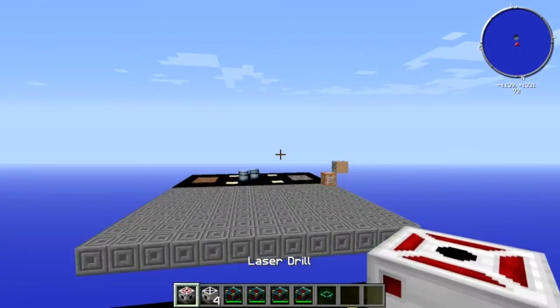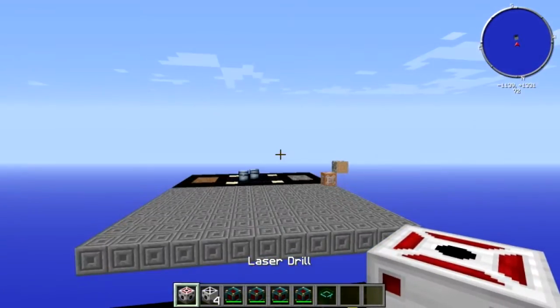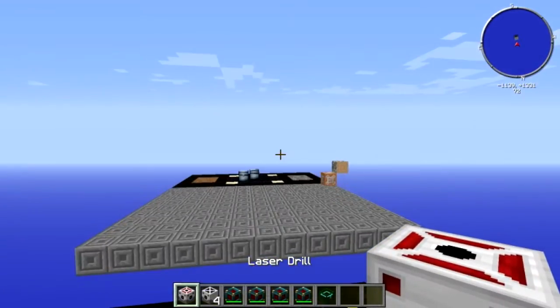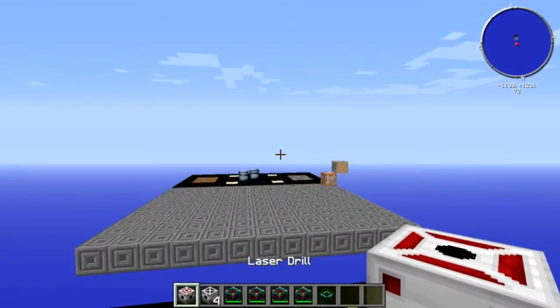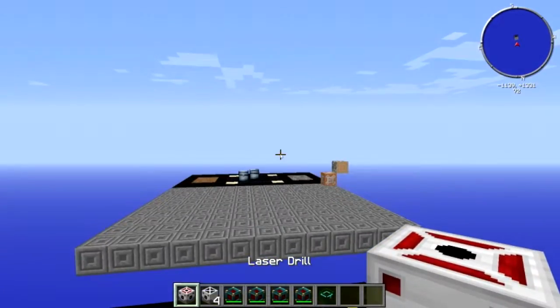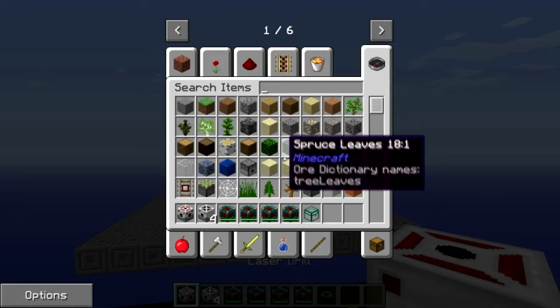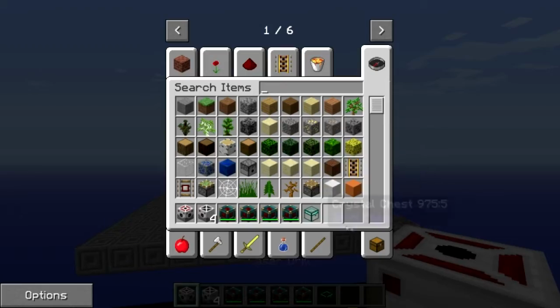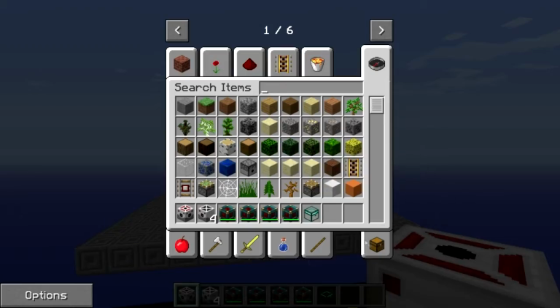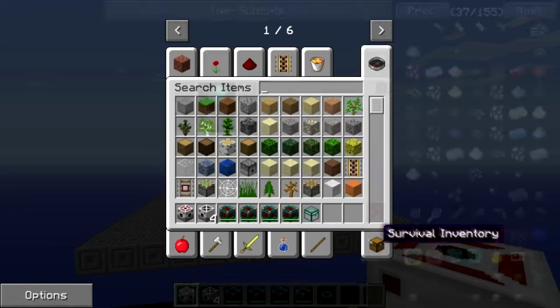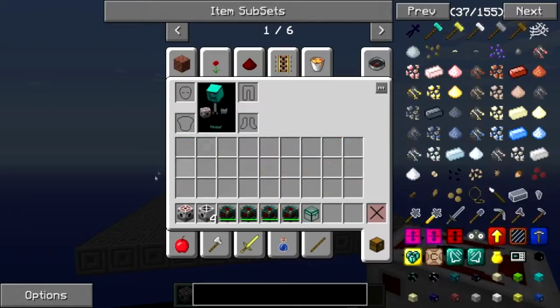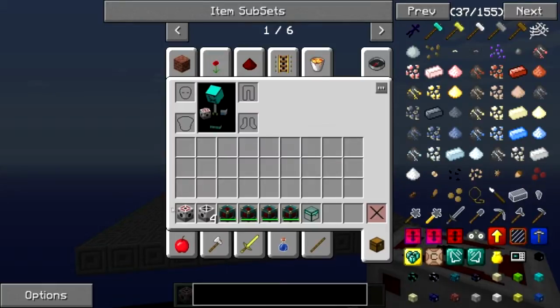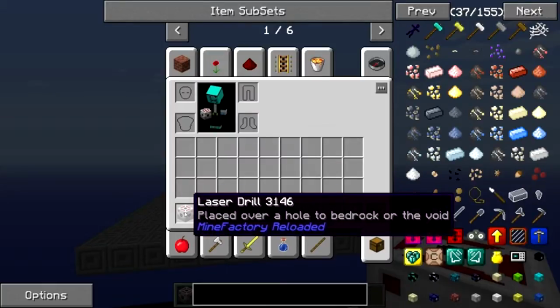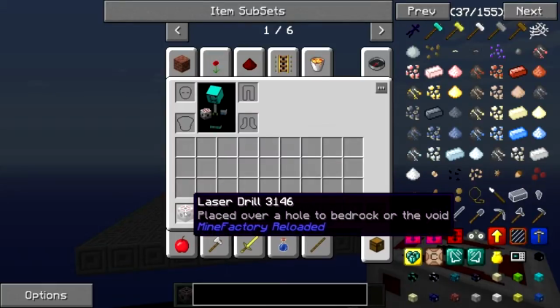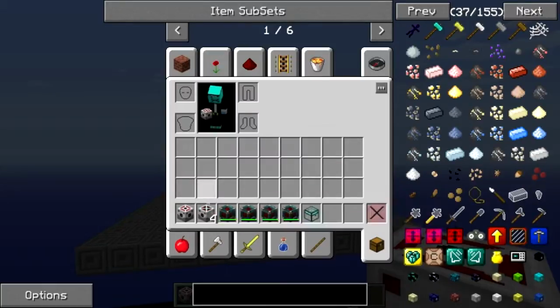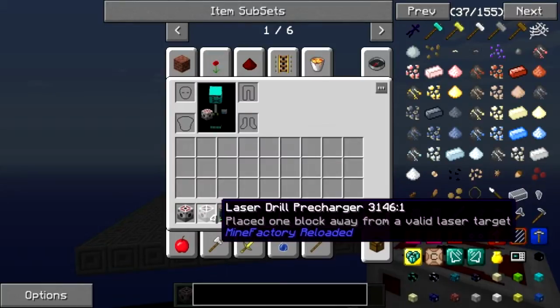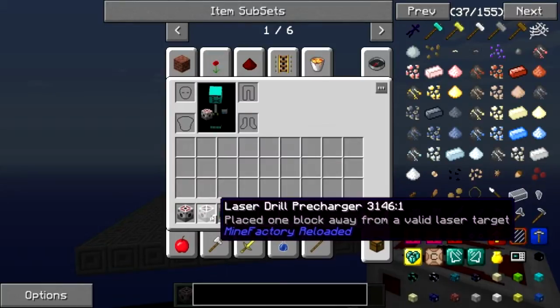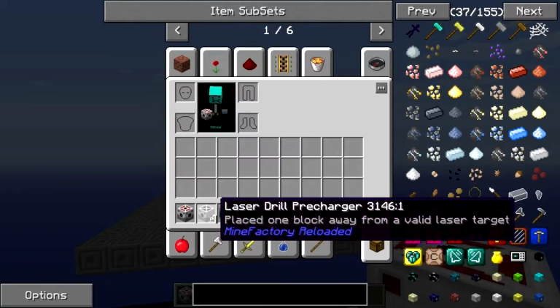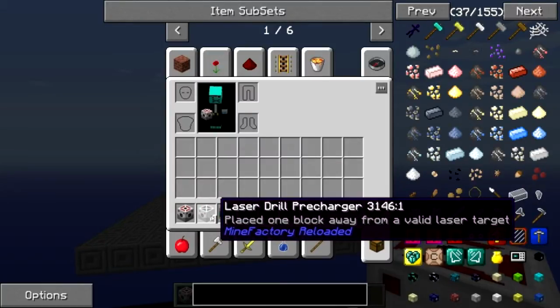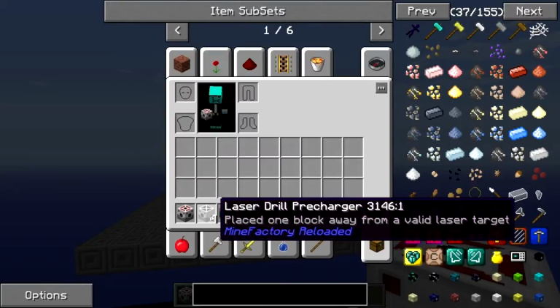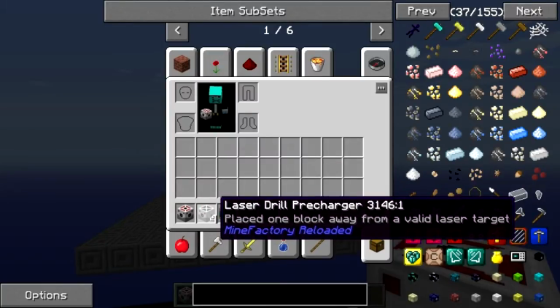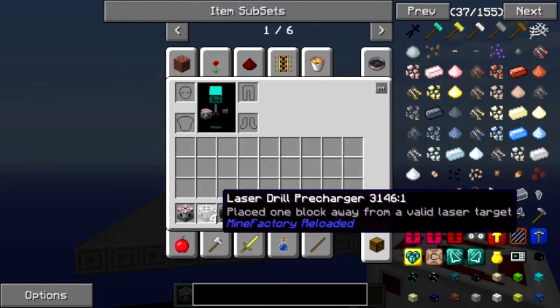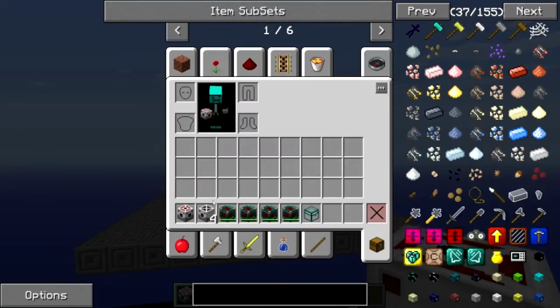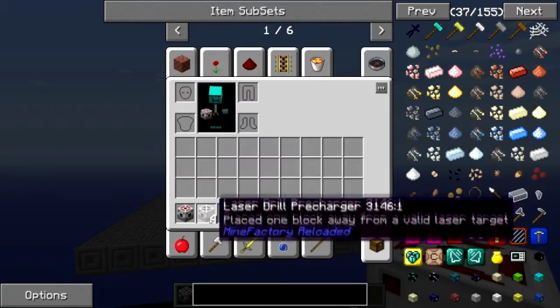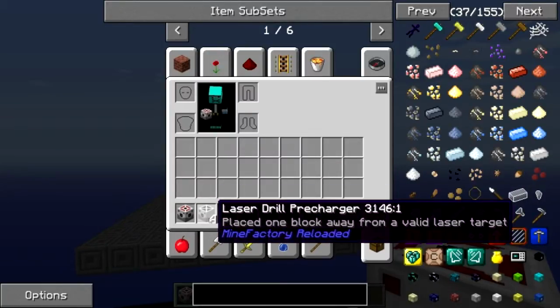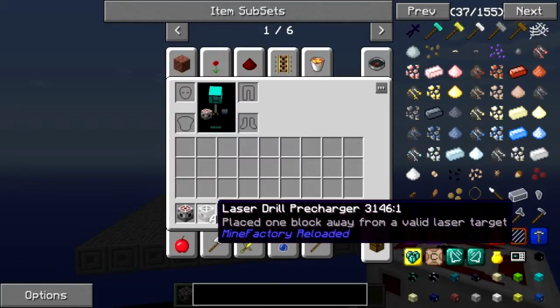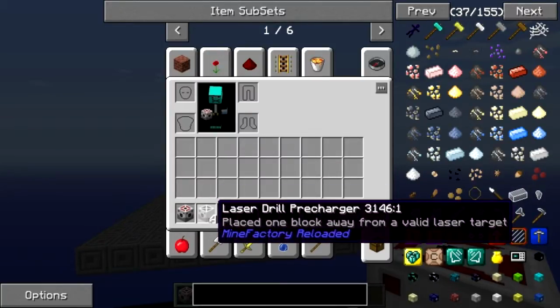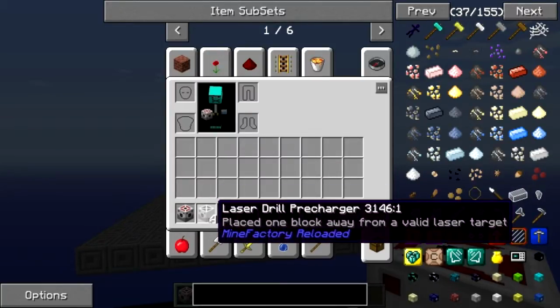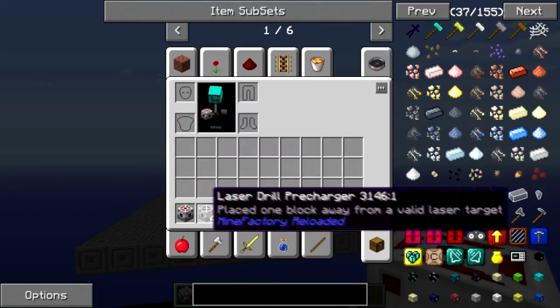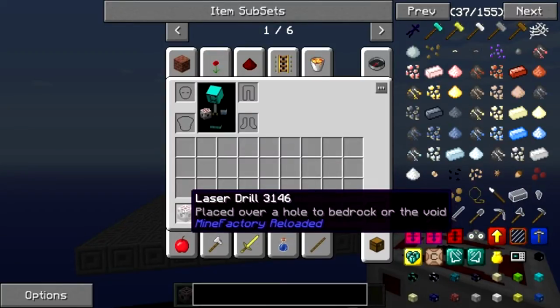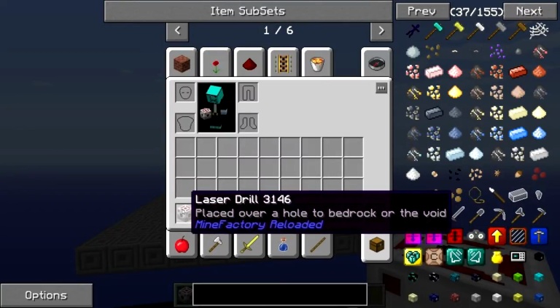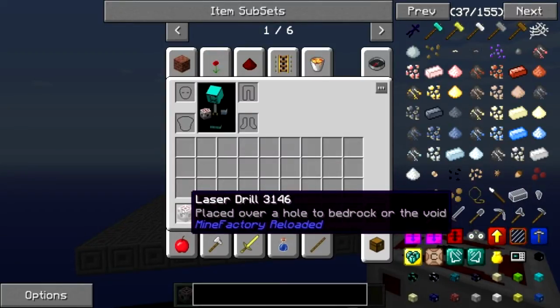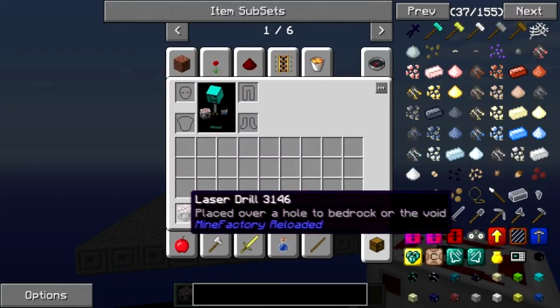We're going to the laser drill. What I've got here is a laser drill and four pre-chargers, because you can have four pre-chargers for every laser drill.